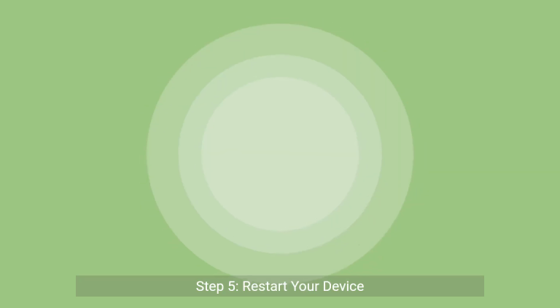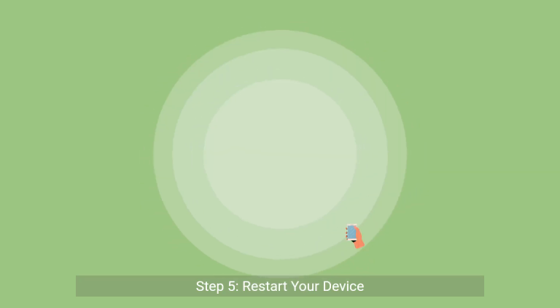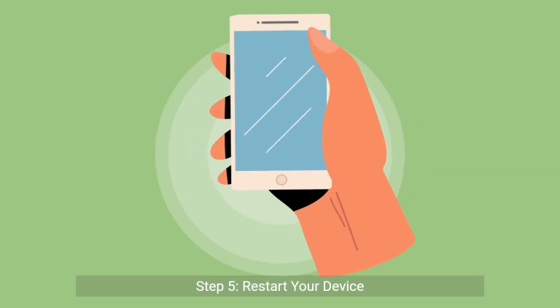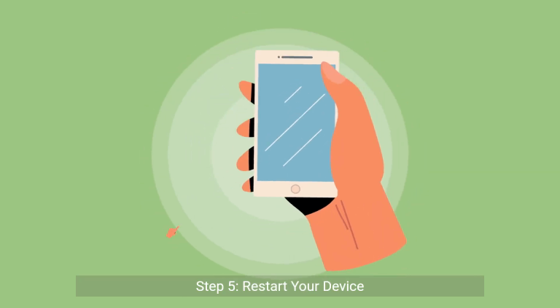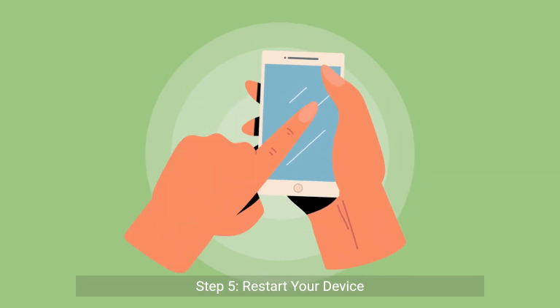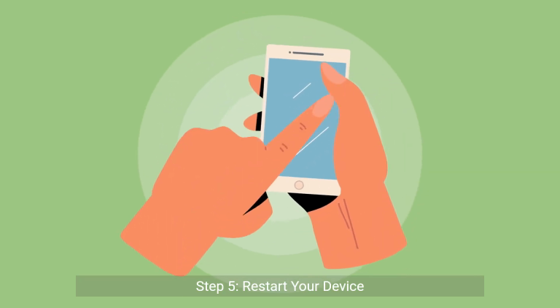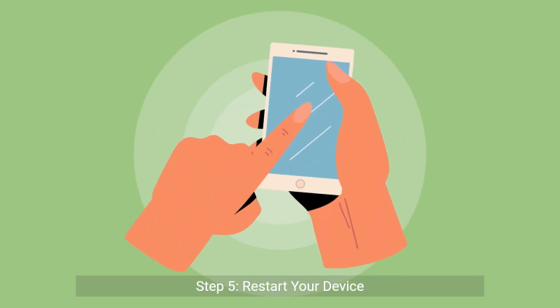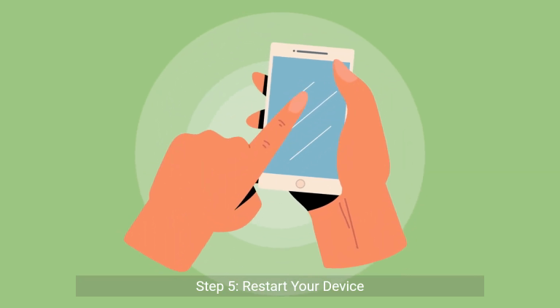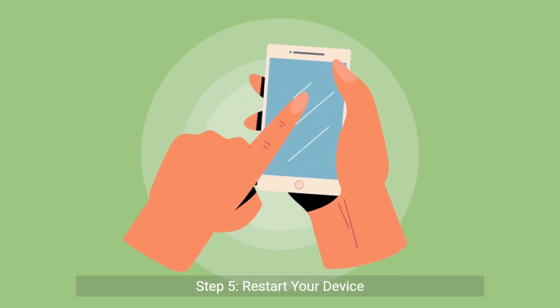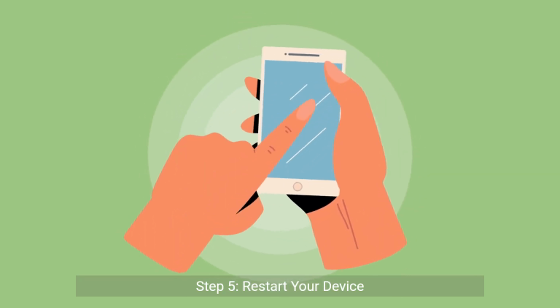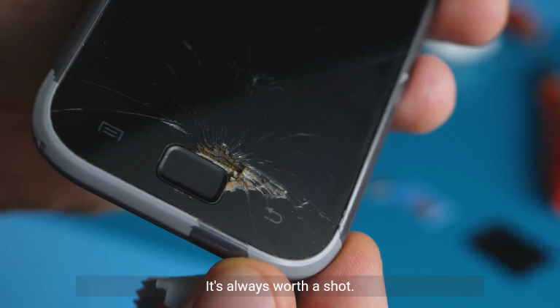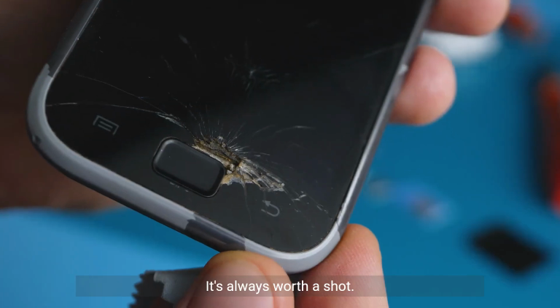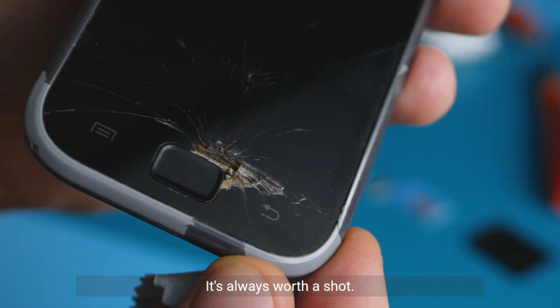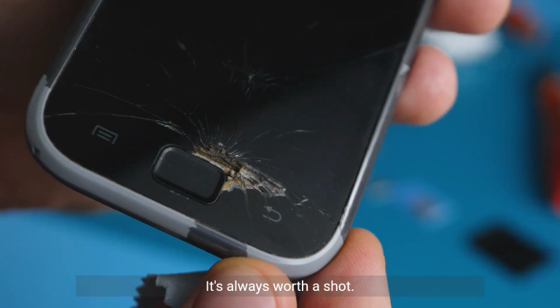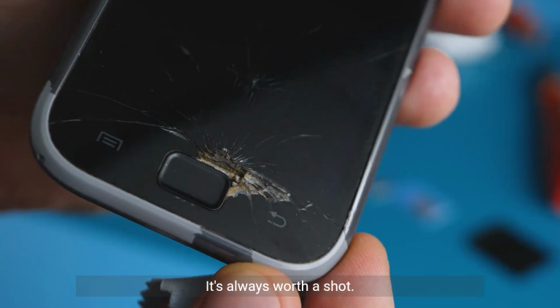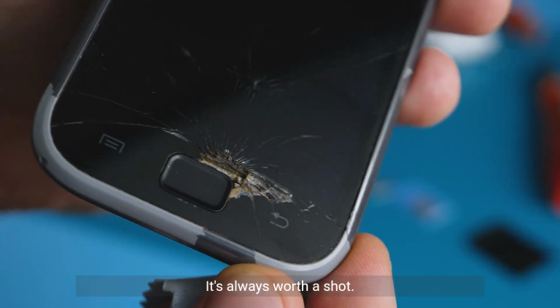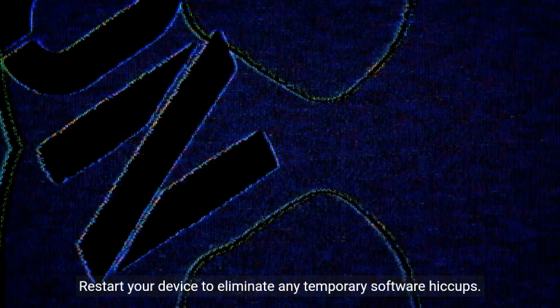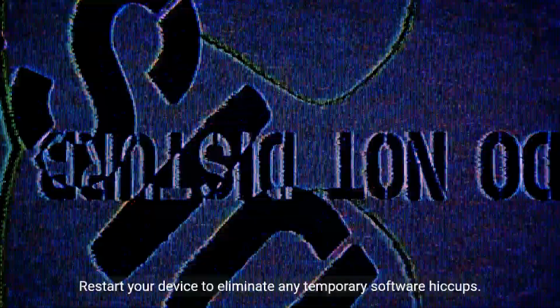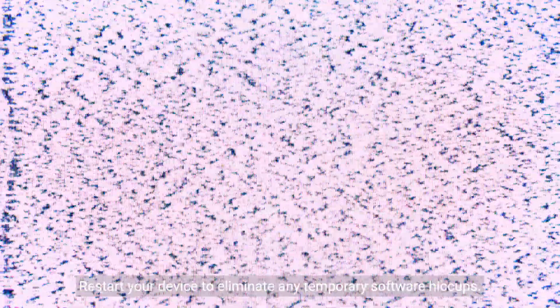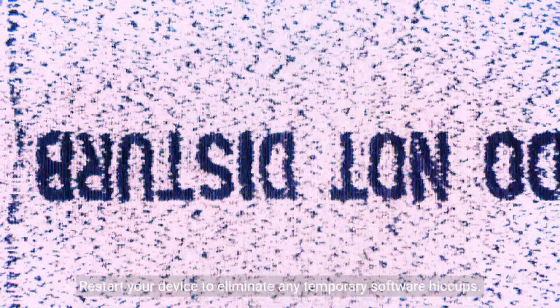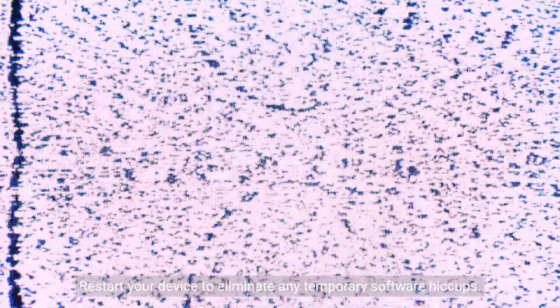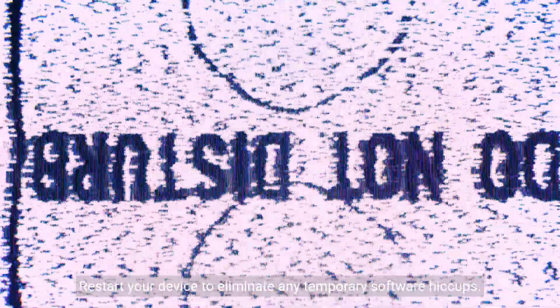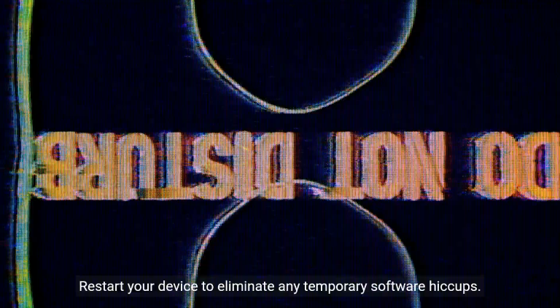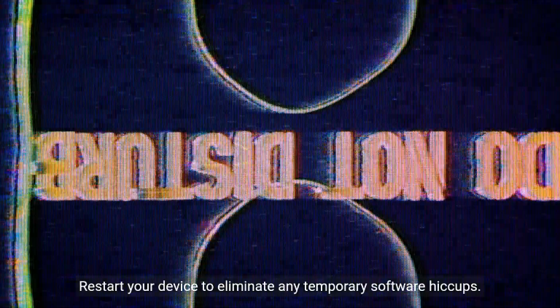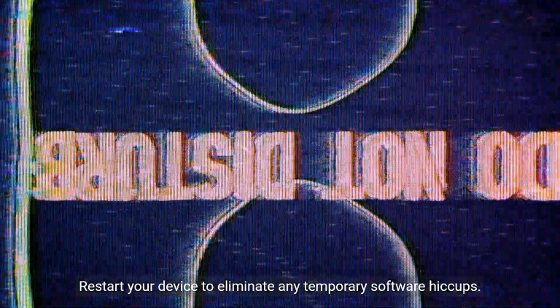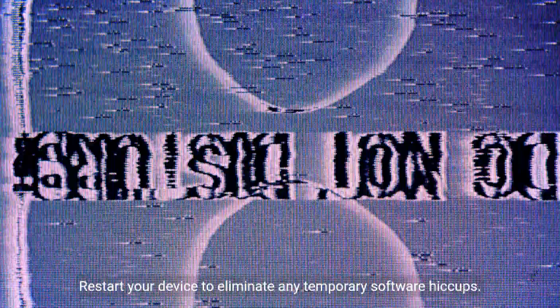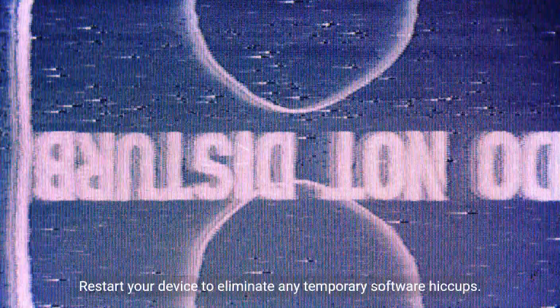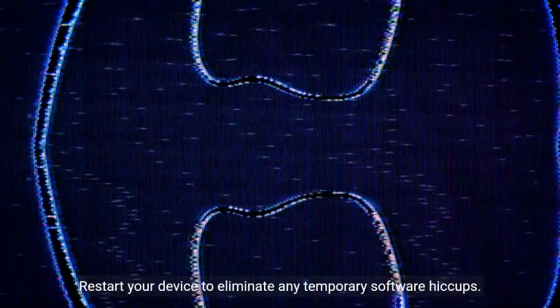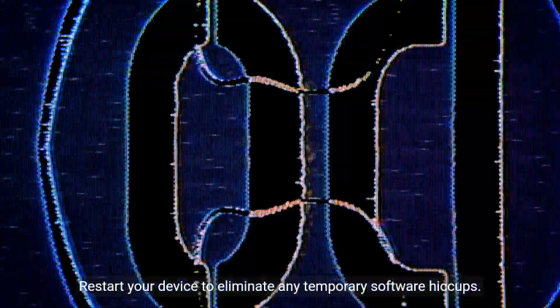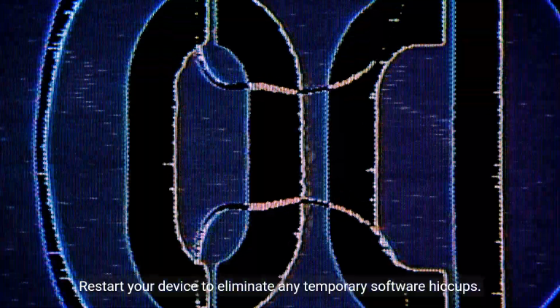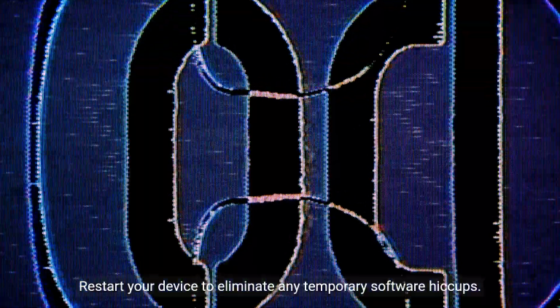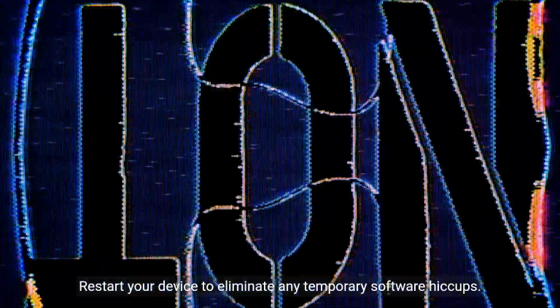Step five: restart your device. It's always worth a shot. Restart your device to eliminate any temporary software hiccups.